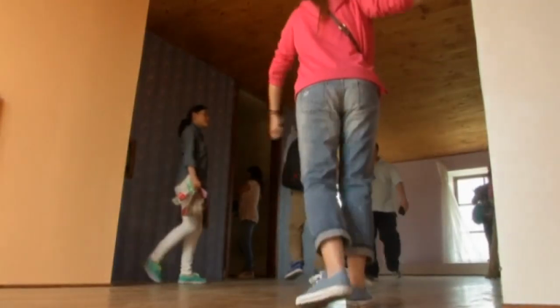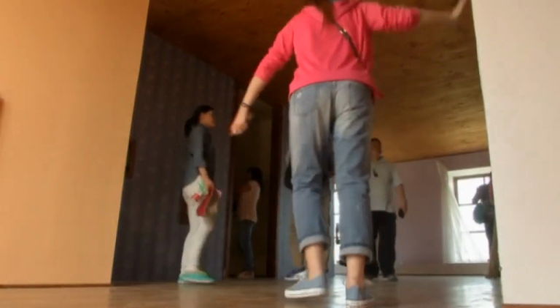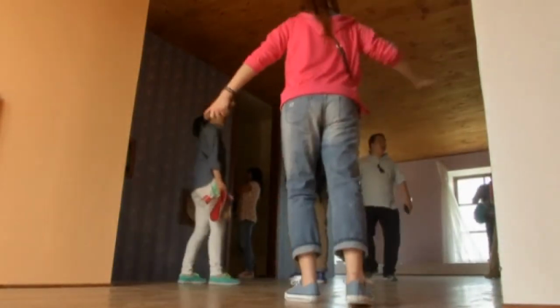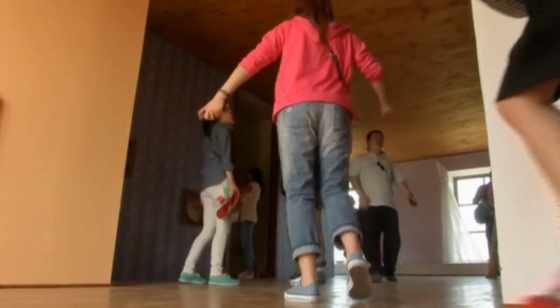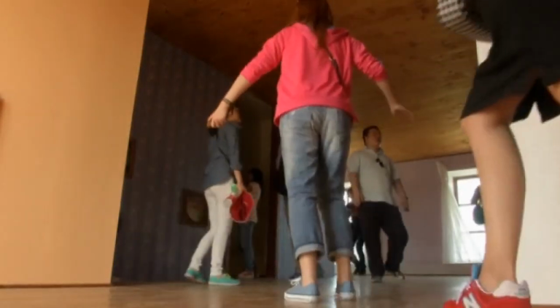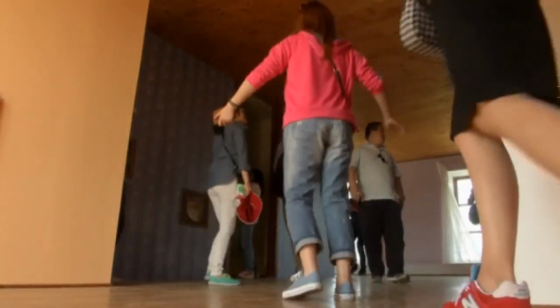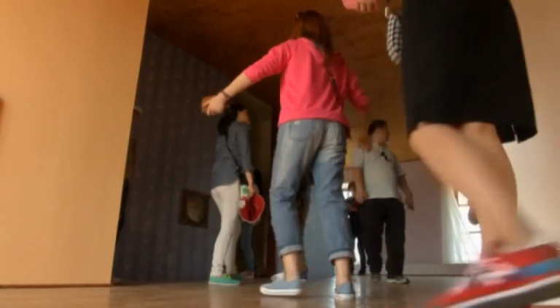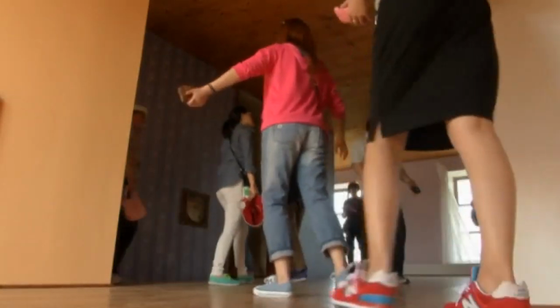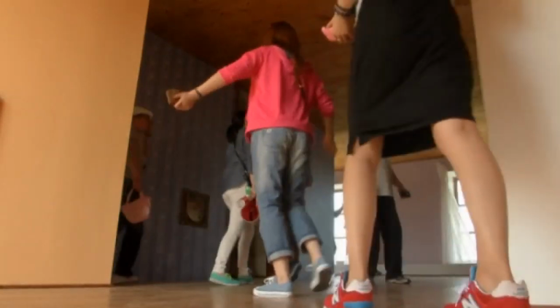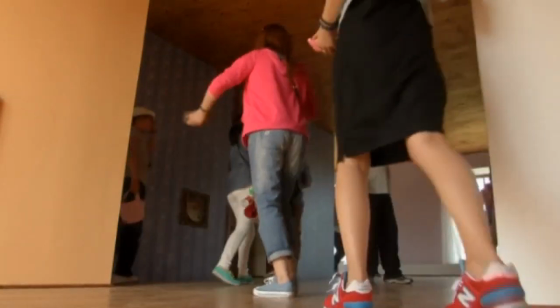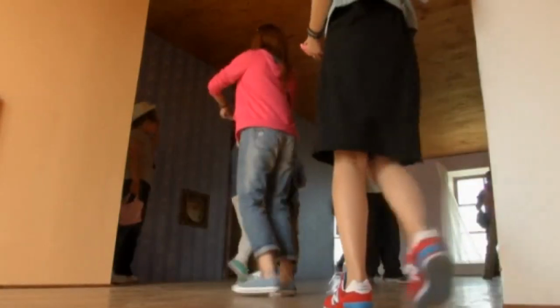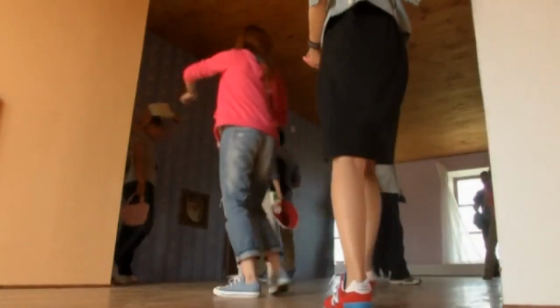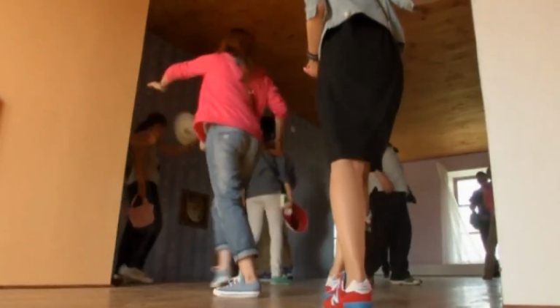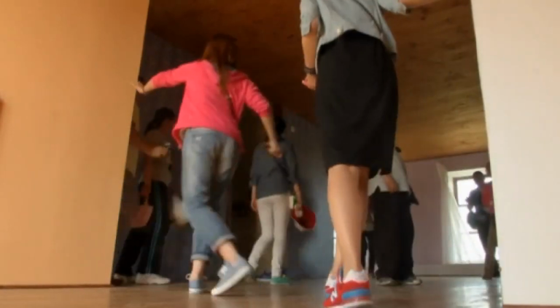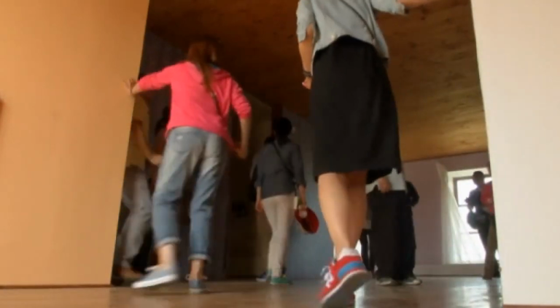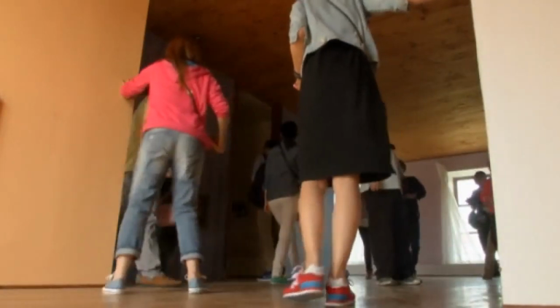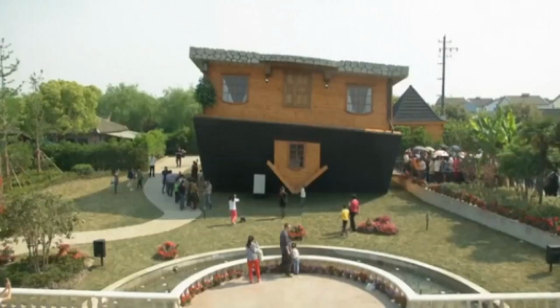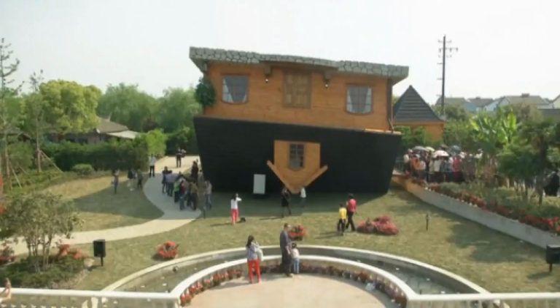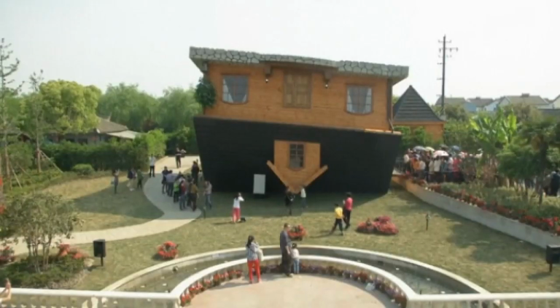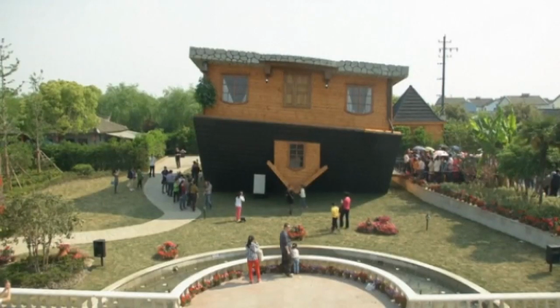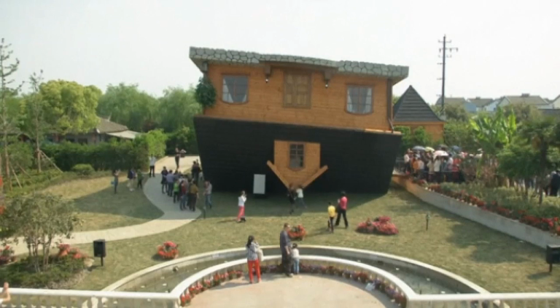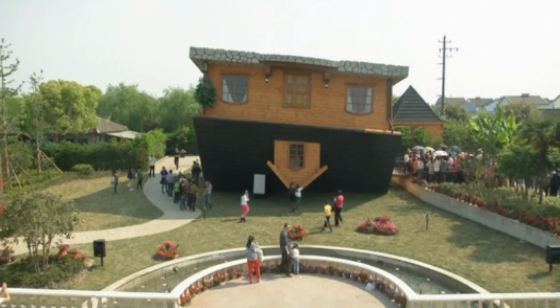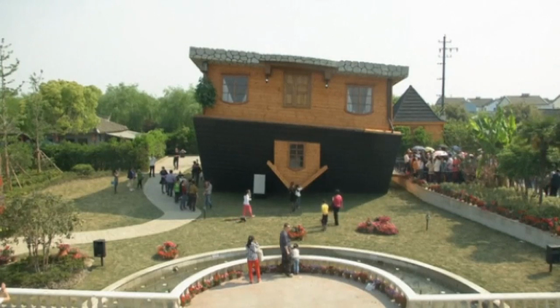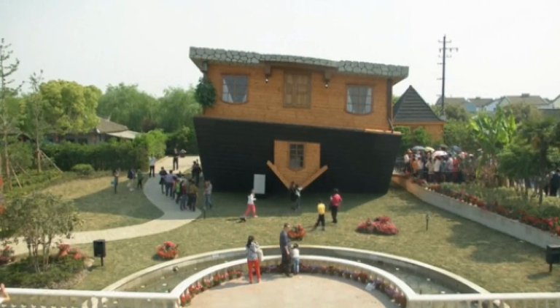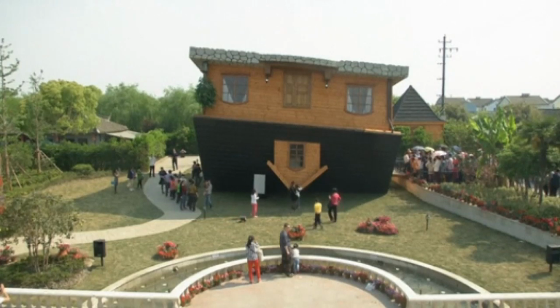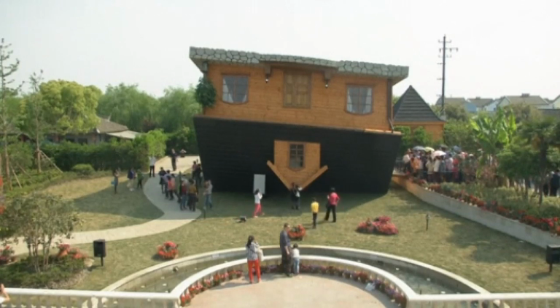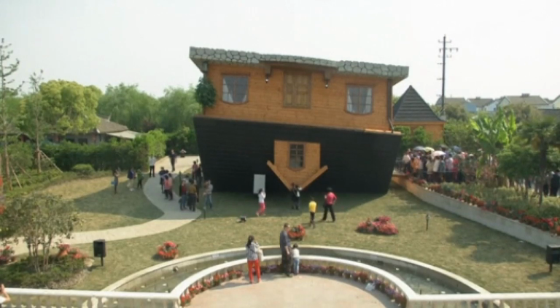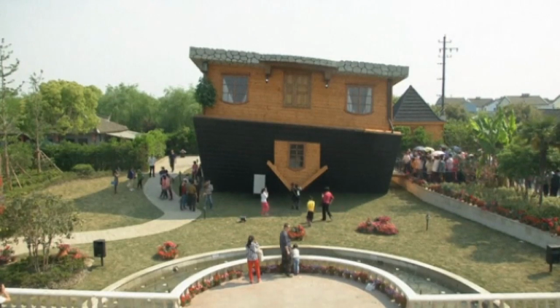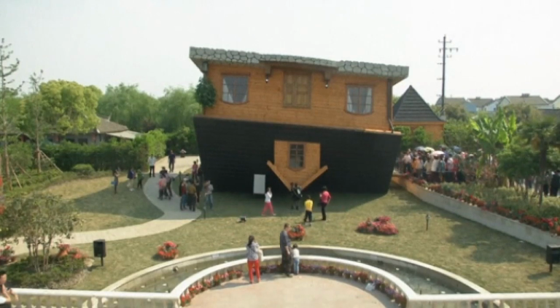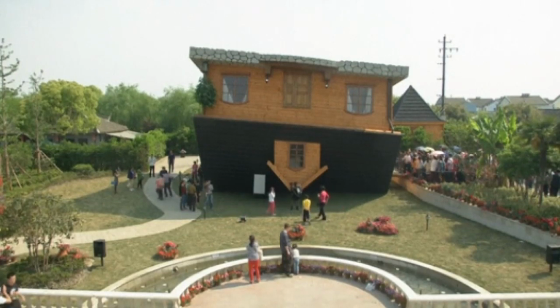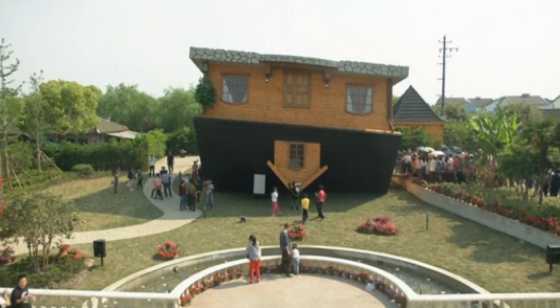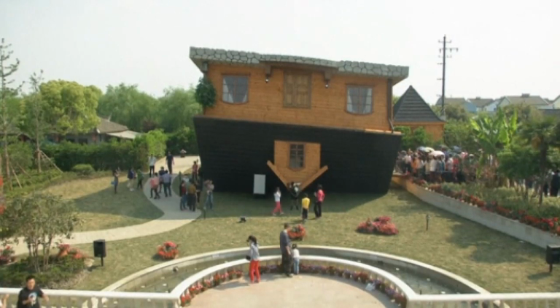Ever wondered what it would be like to dance on the ceiling? Well, now you can, as a fully upside-down house has been built in Shanghai.